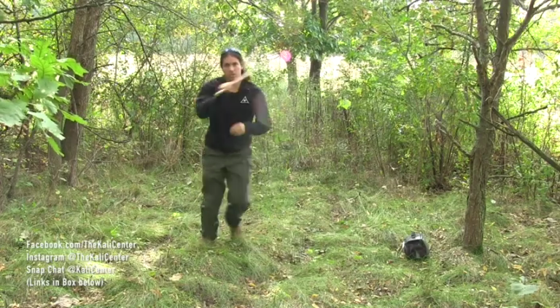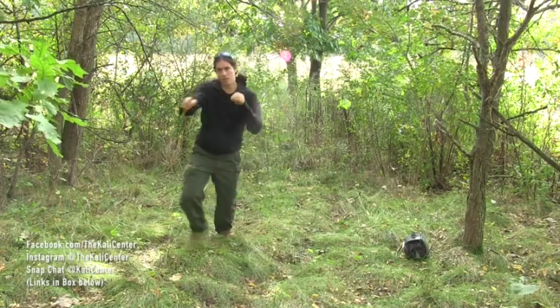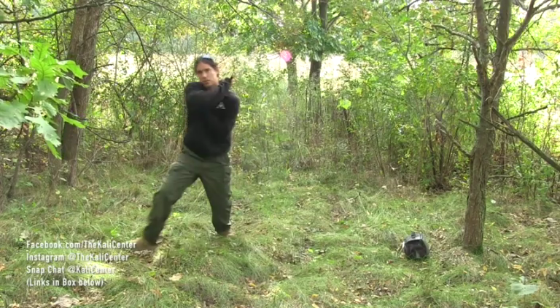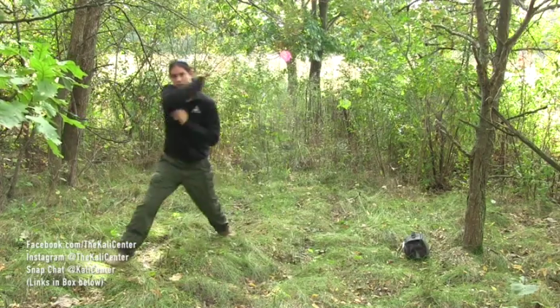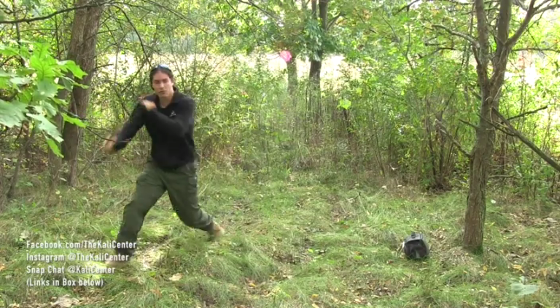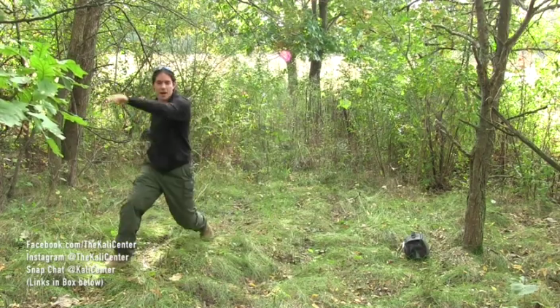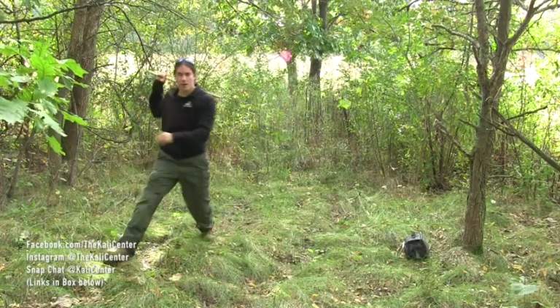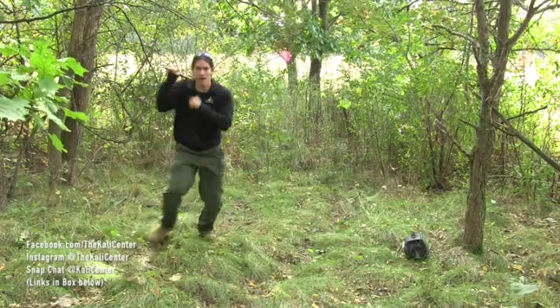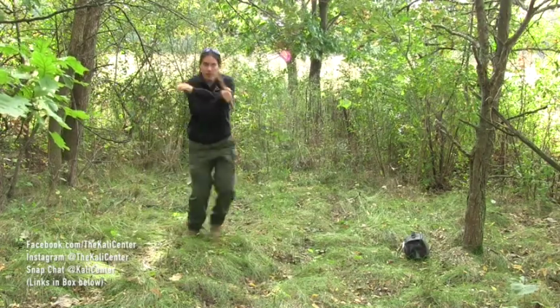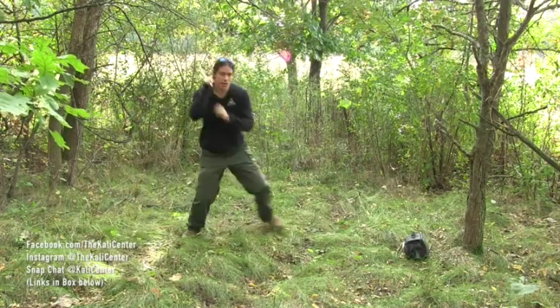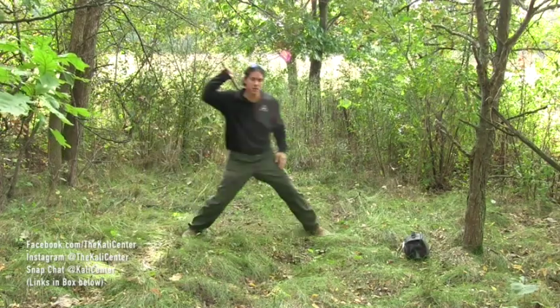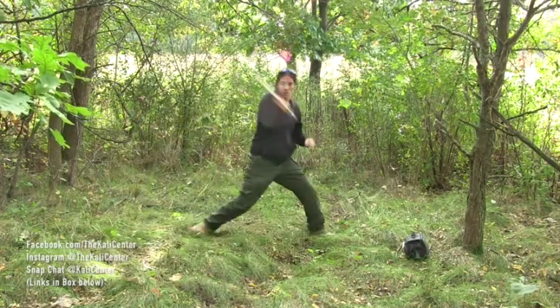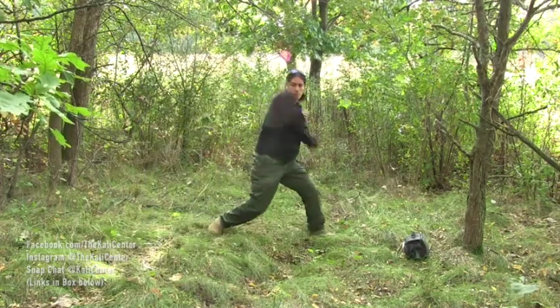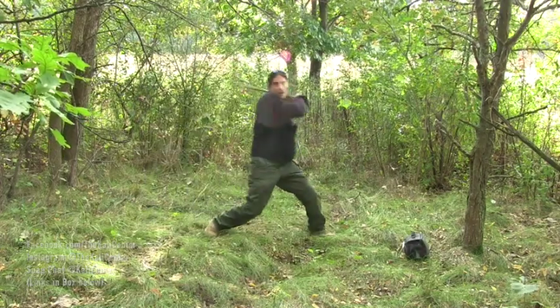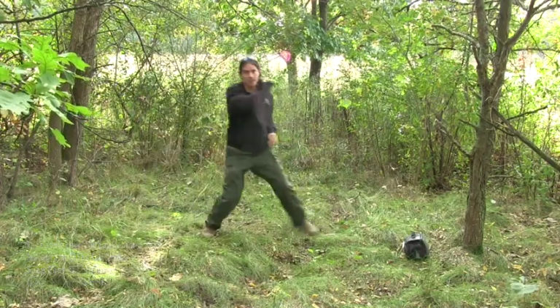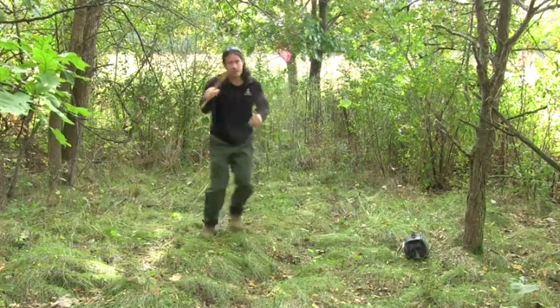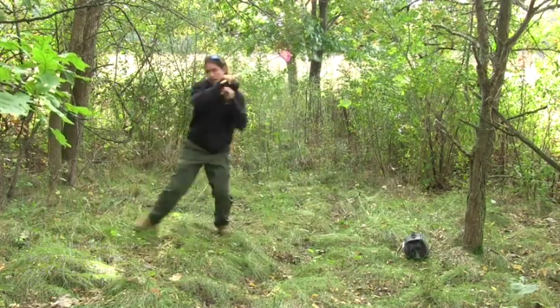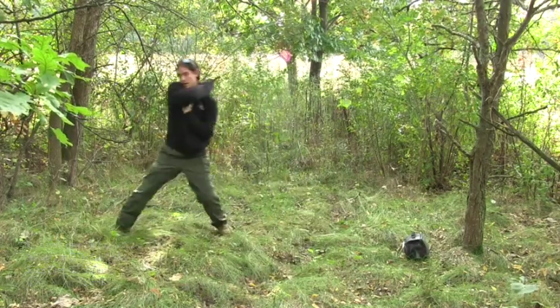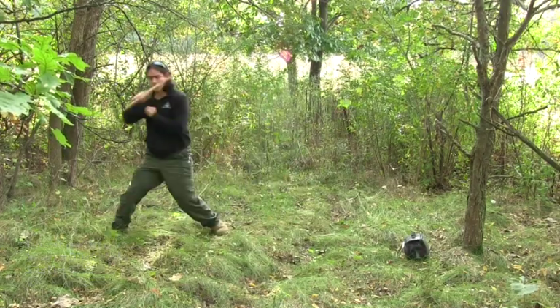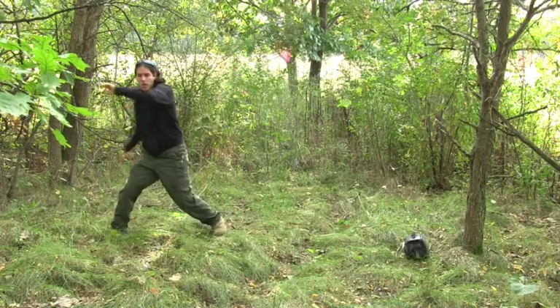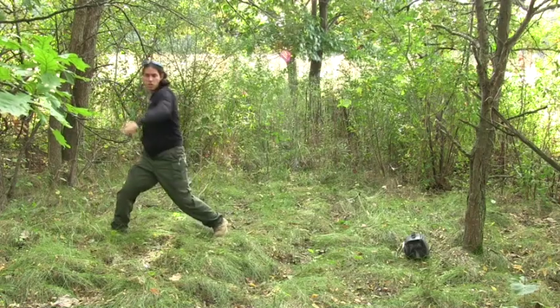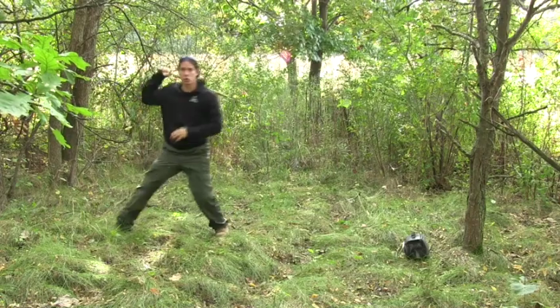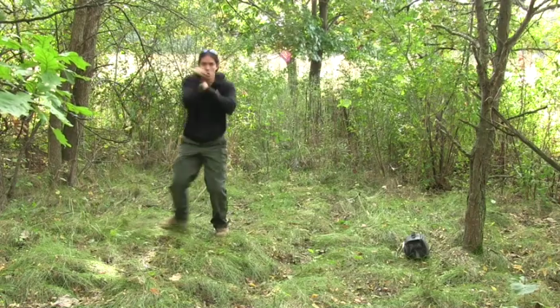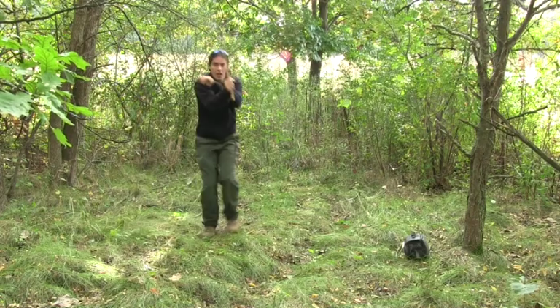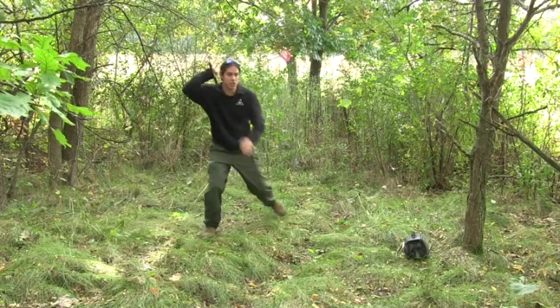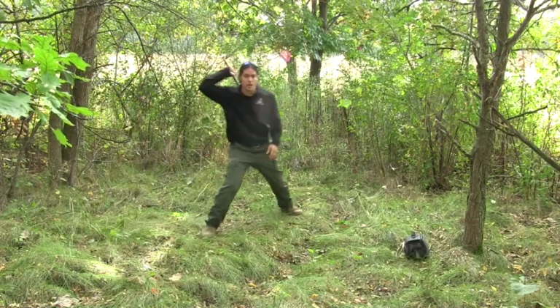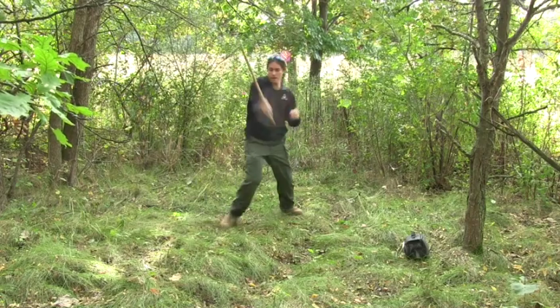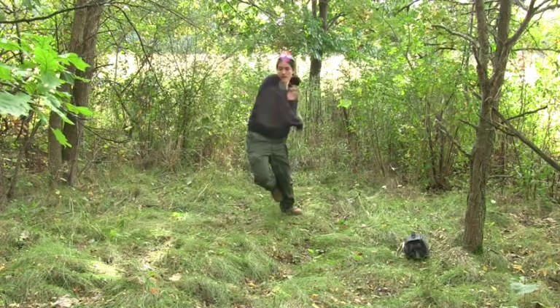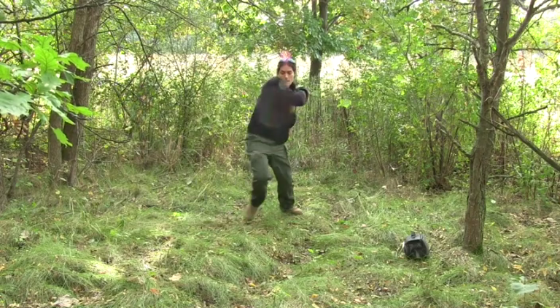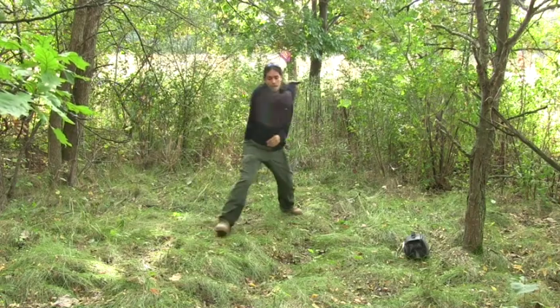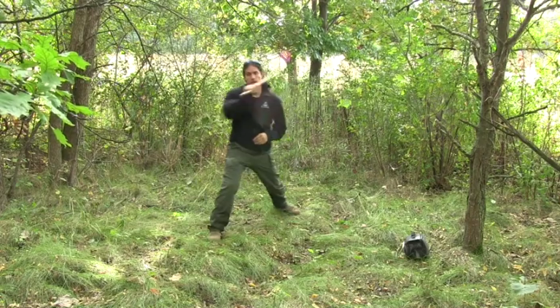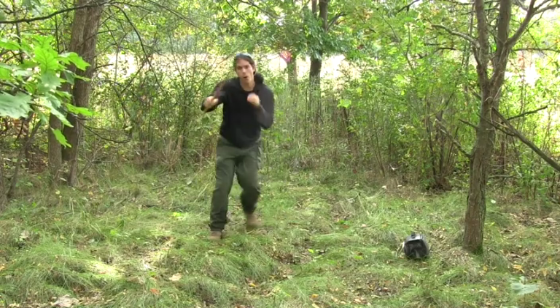The uneven terrain out here challenges your balance and challenges your coordination.